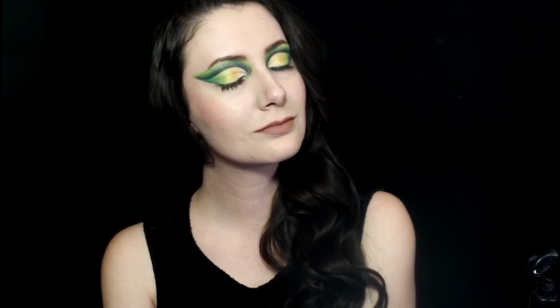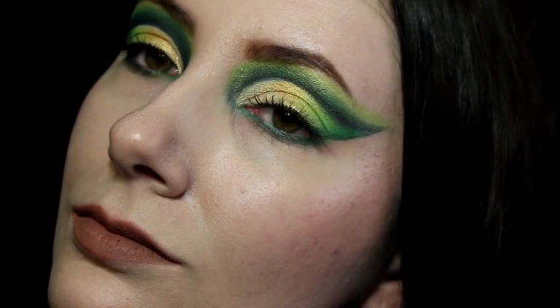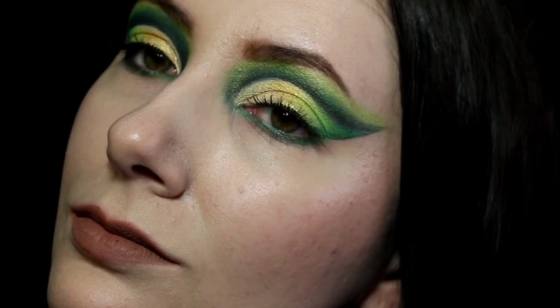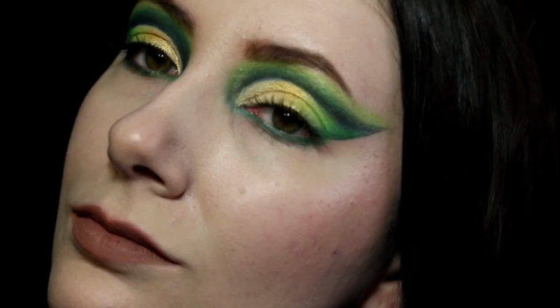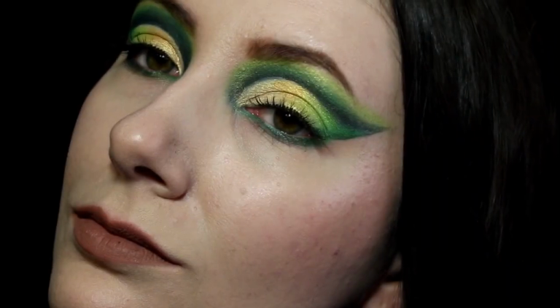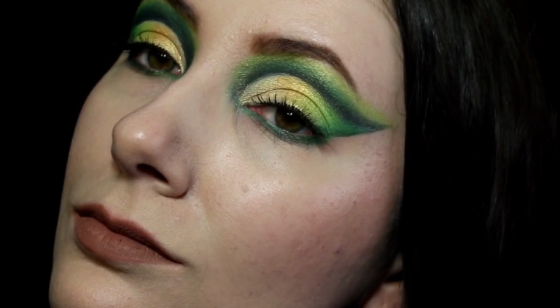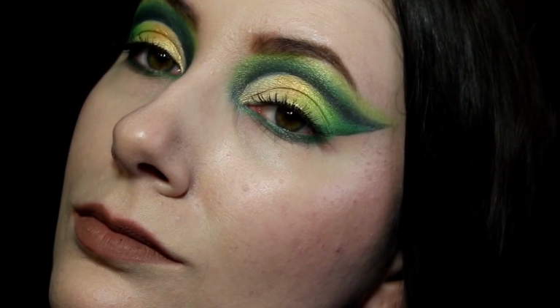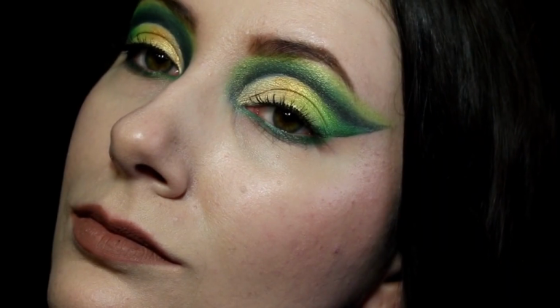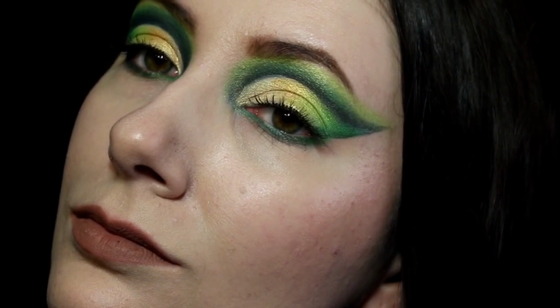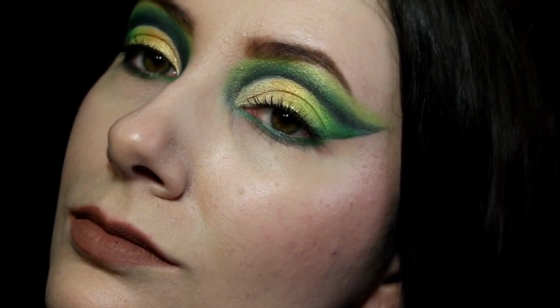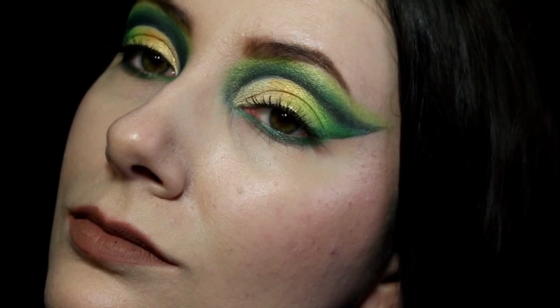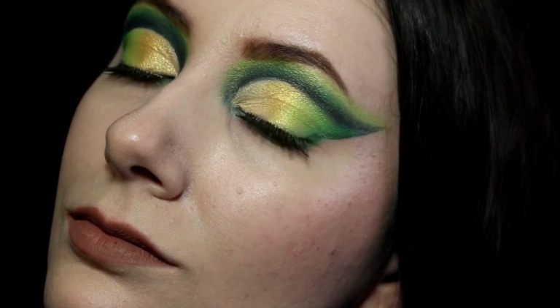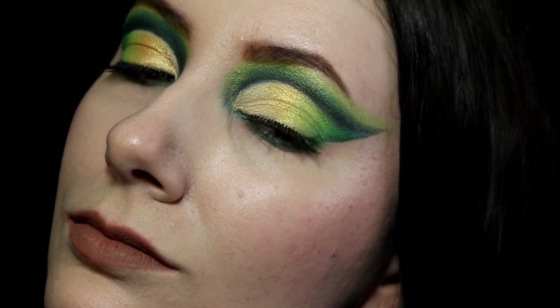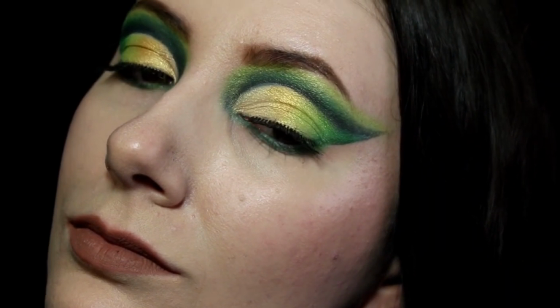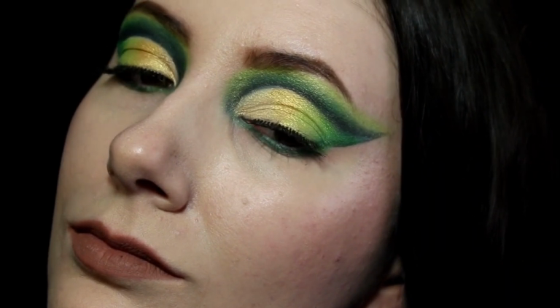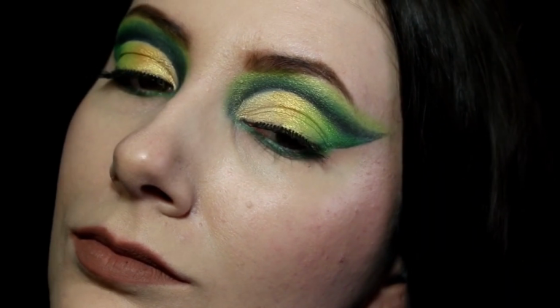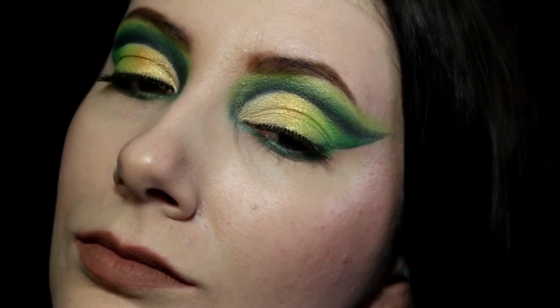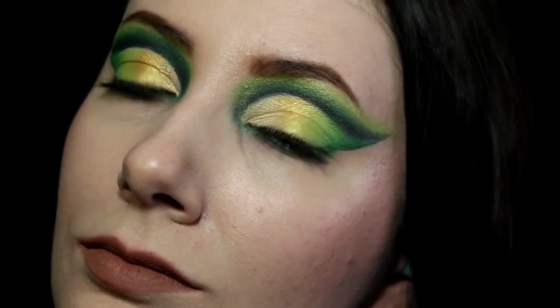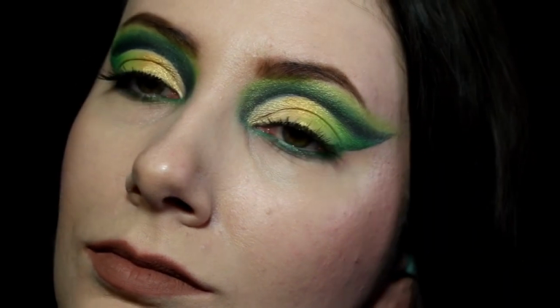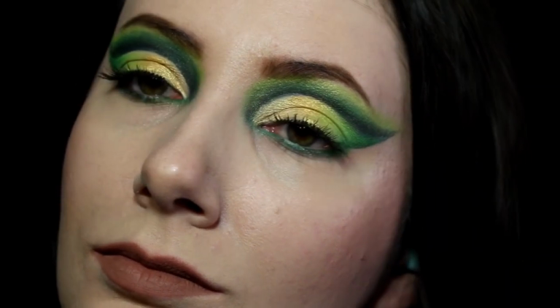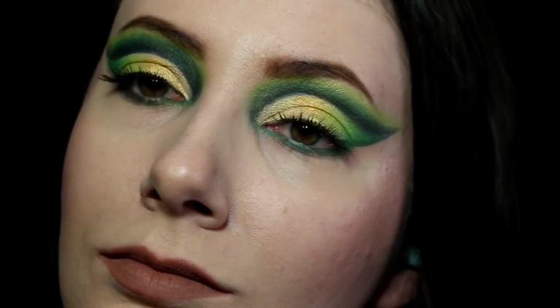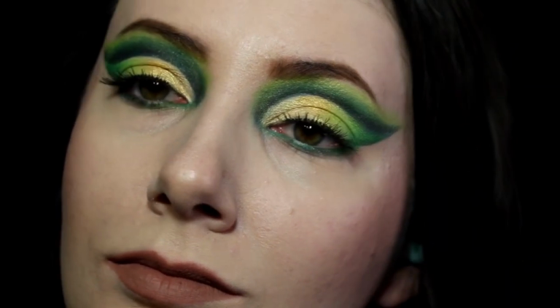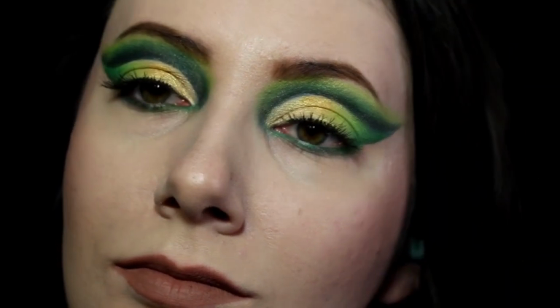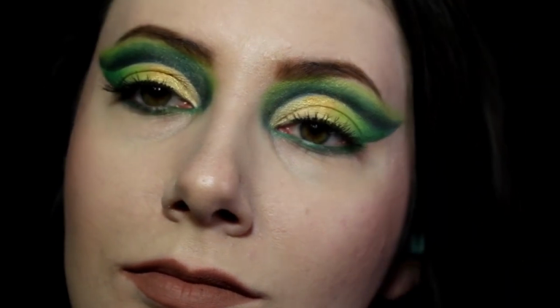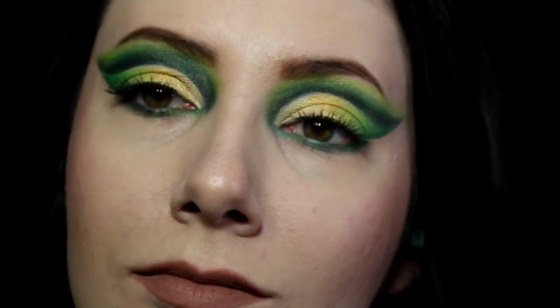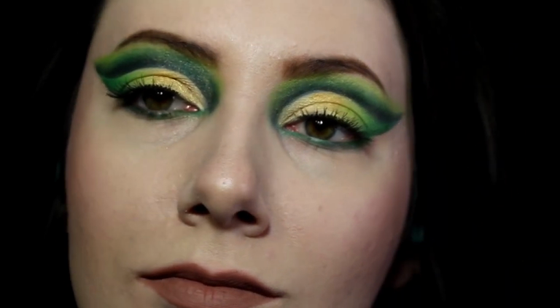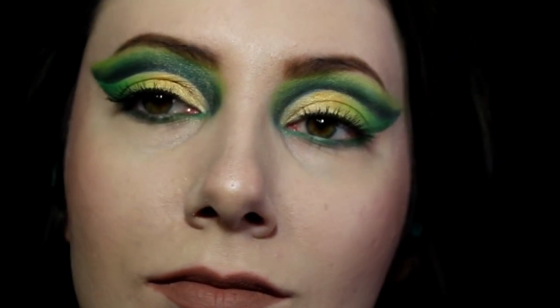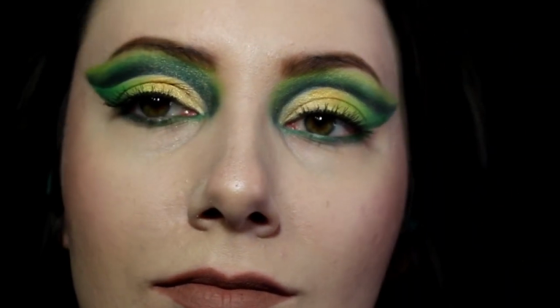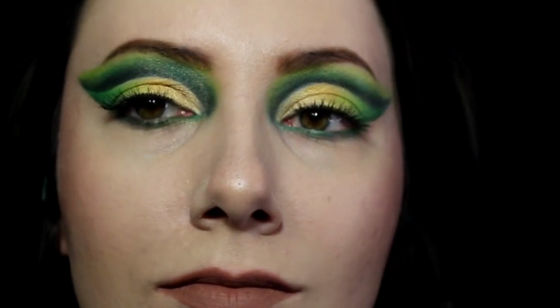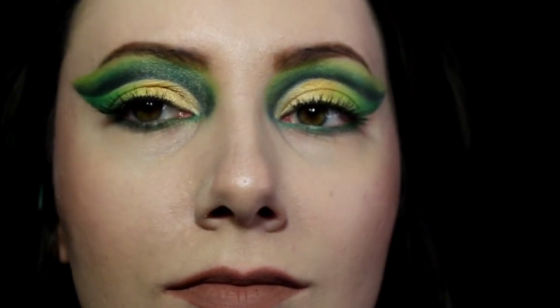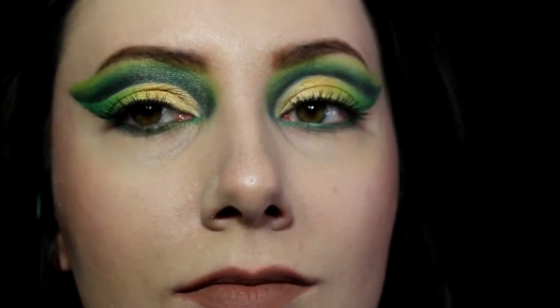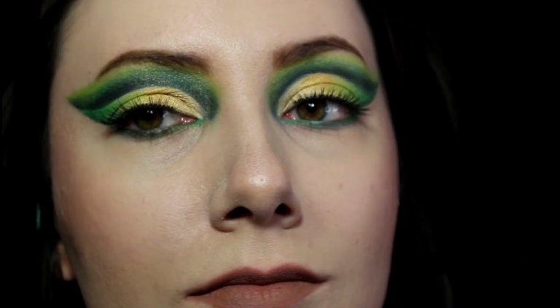Hey everyone, it's Kristen, and today we're going to be doing this gold and green St. Patrick's Day cut crease makeup look.